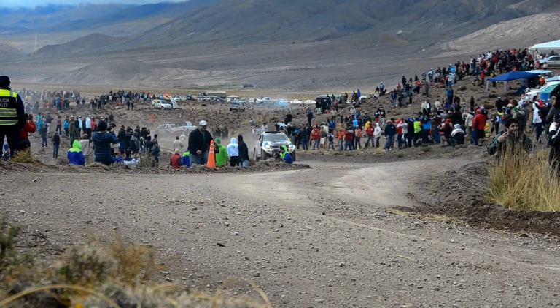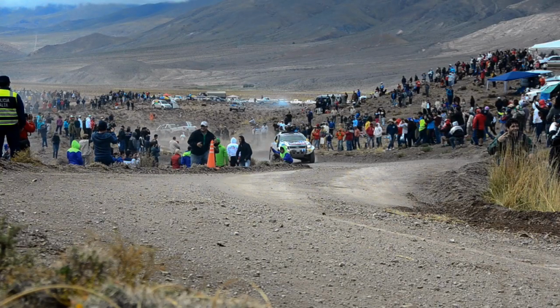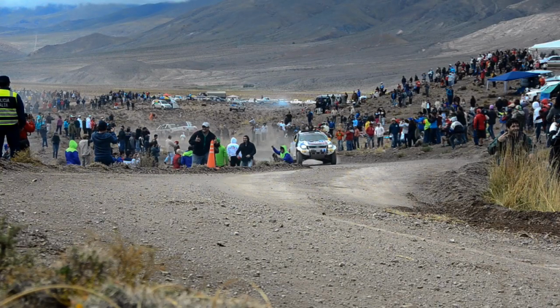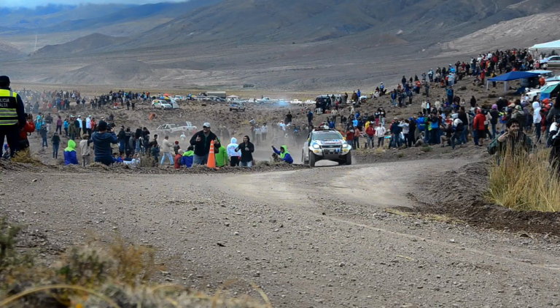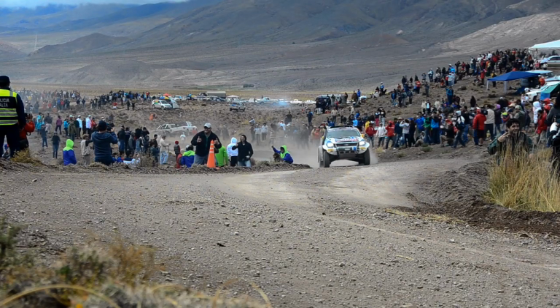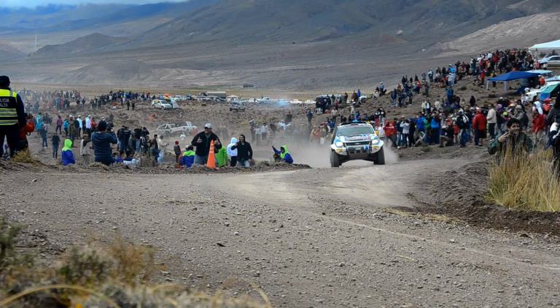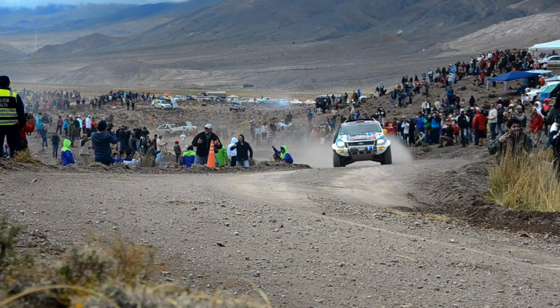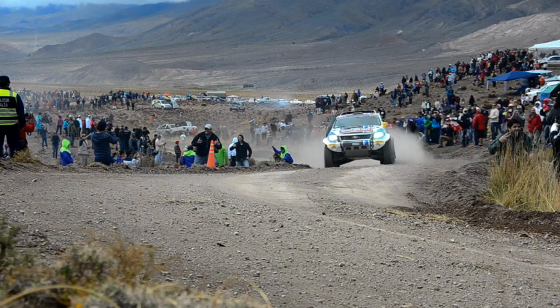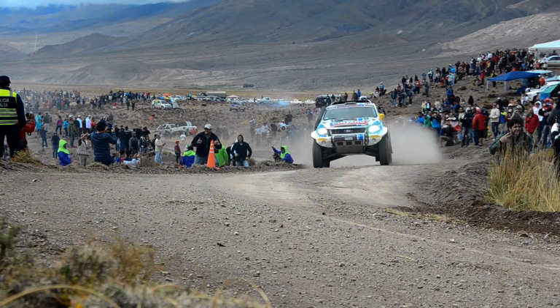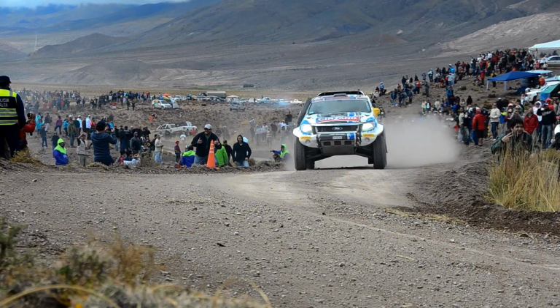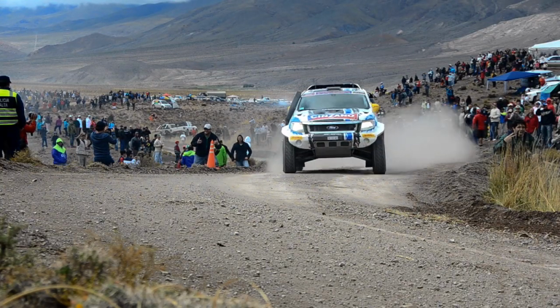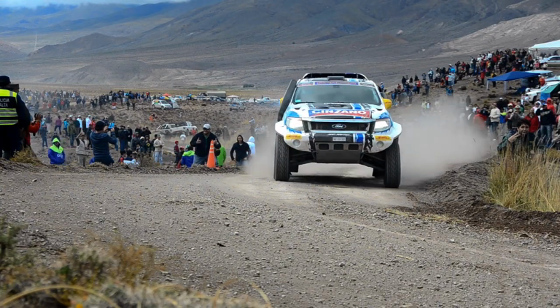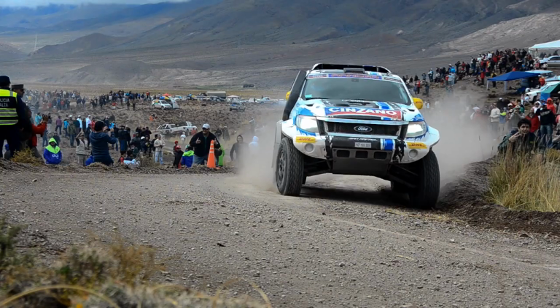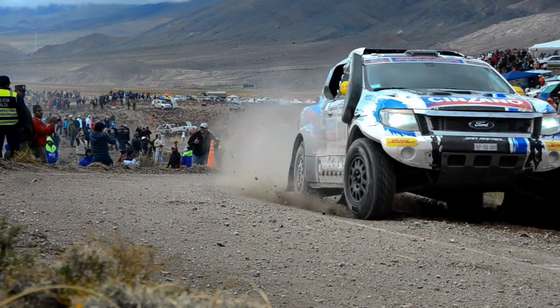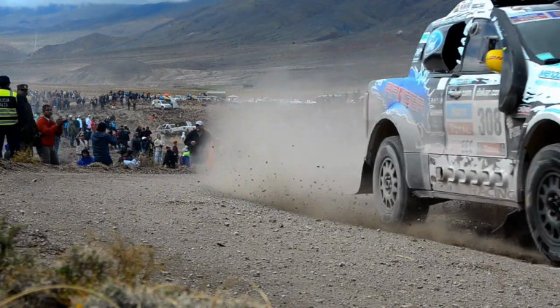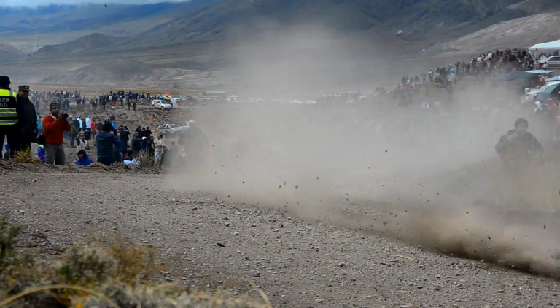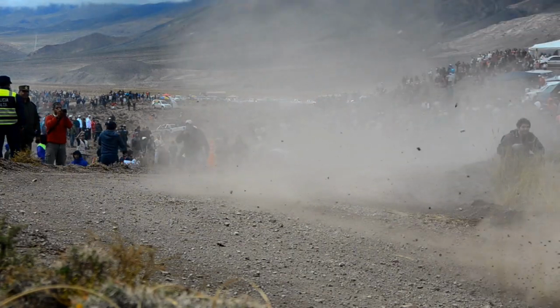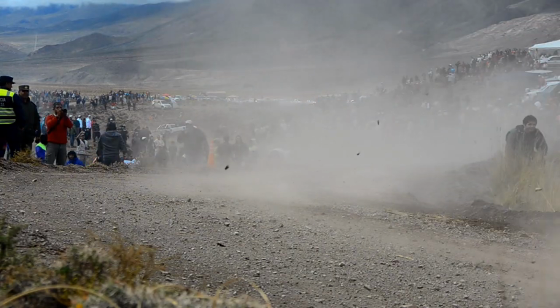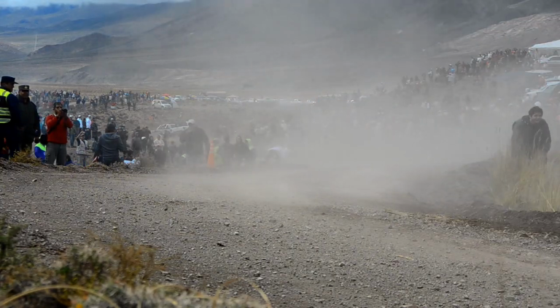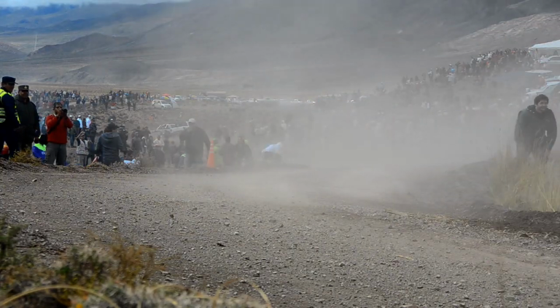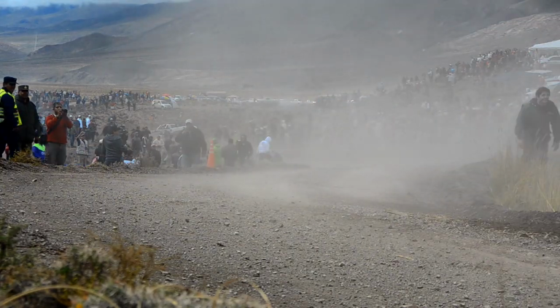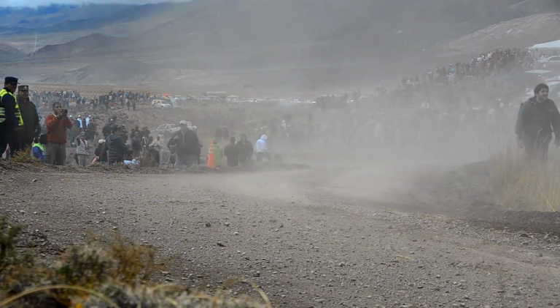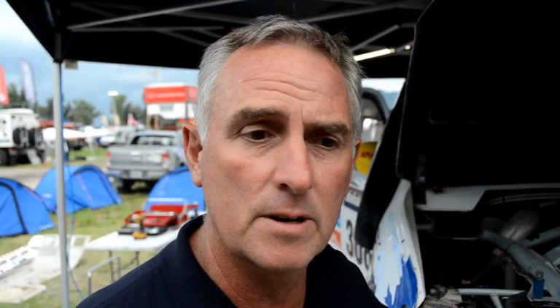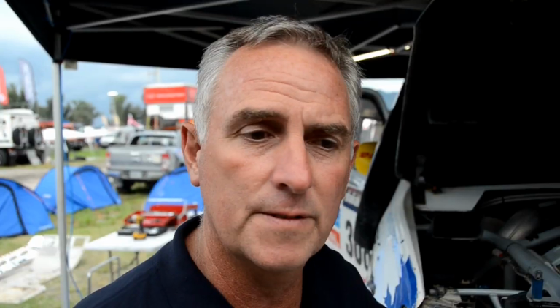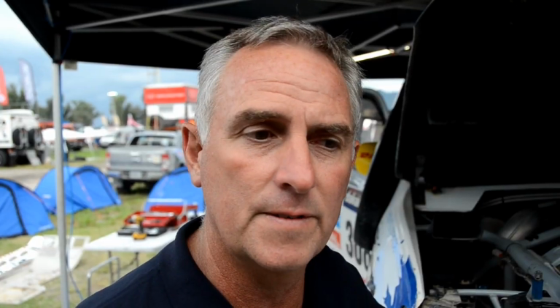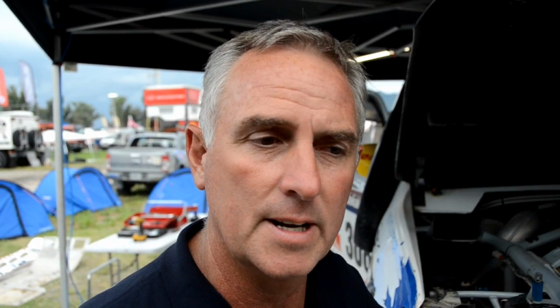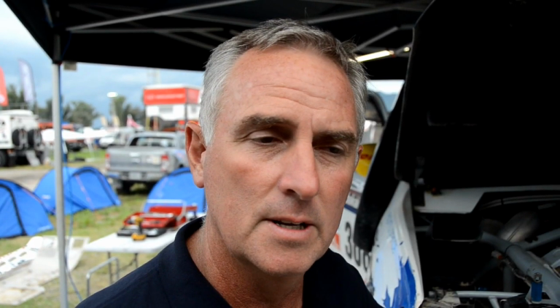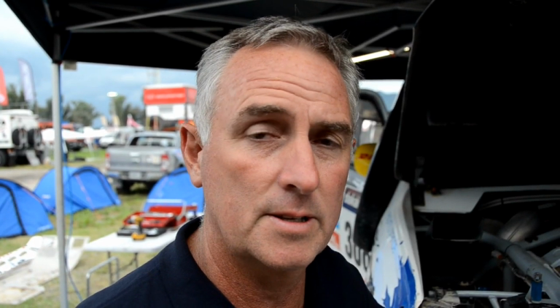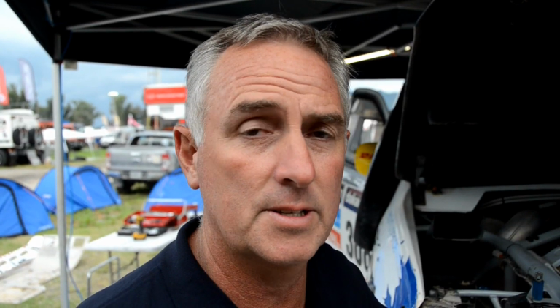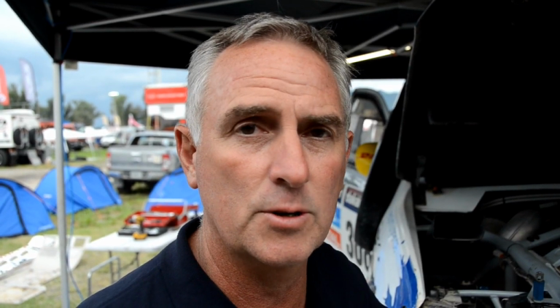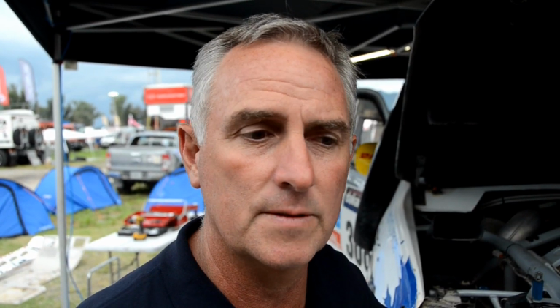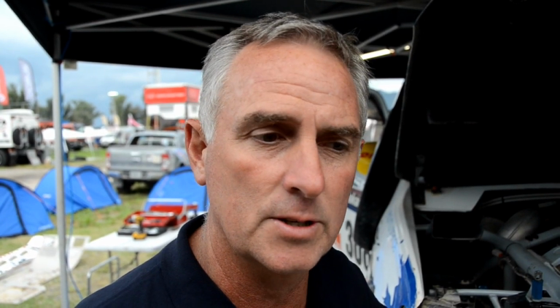It develops excellent torque, excellent performance, and fuel consumption is also very good for a V8. So that's our choice of engine.